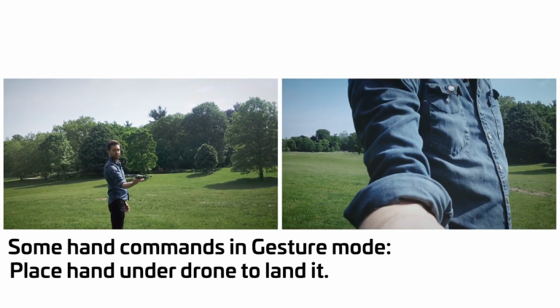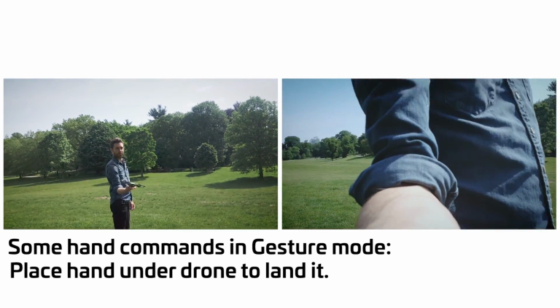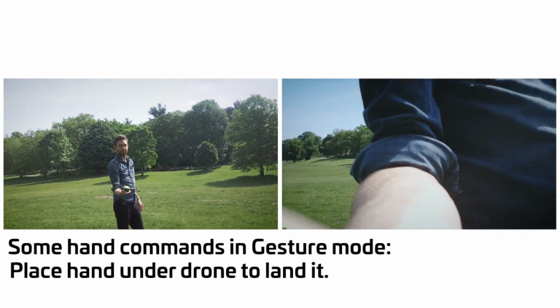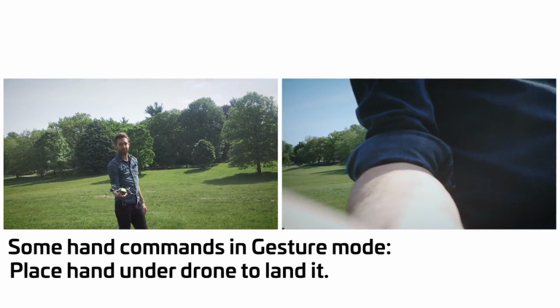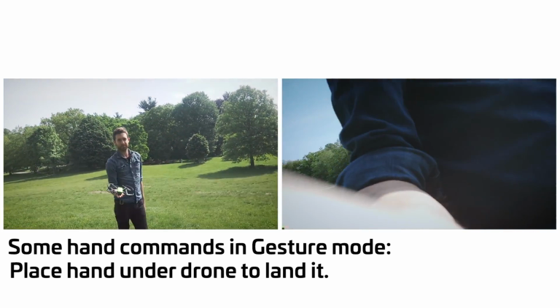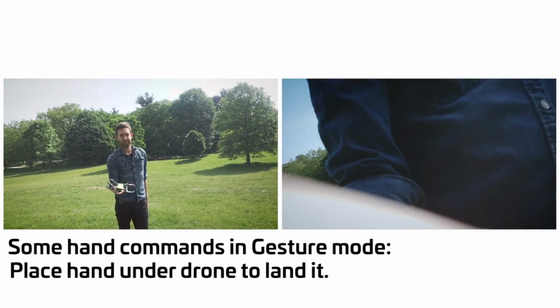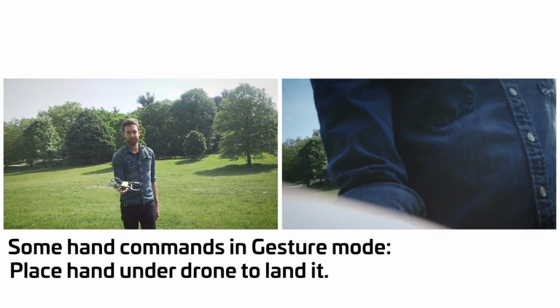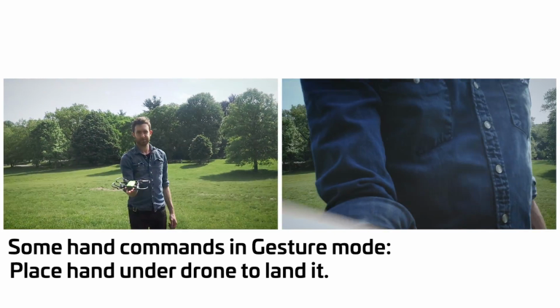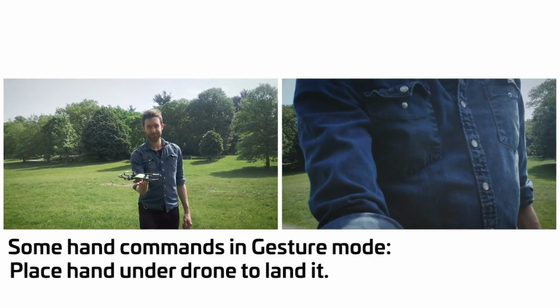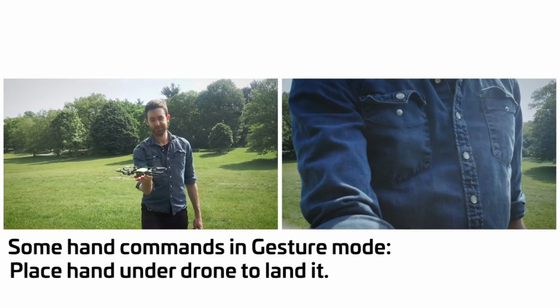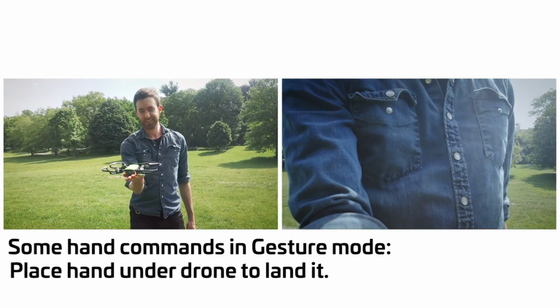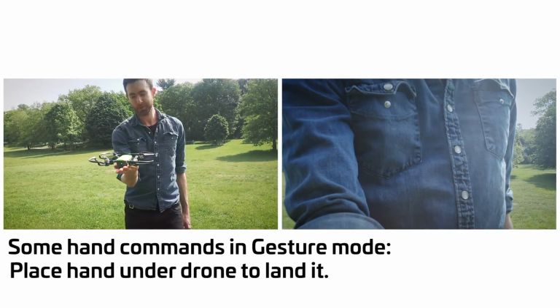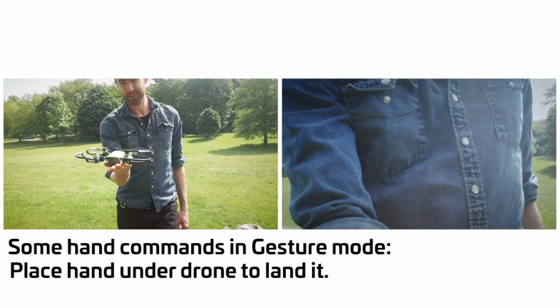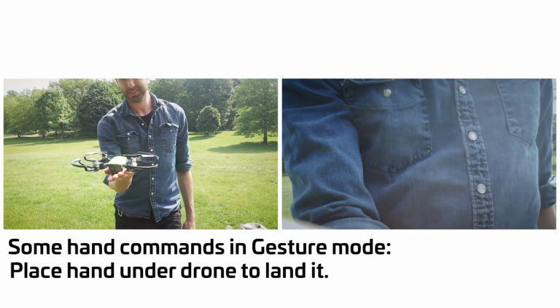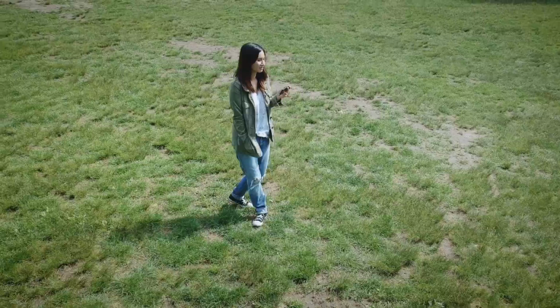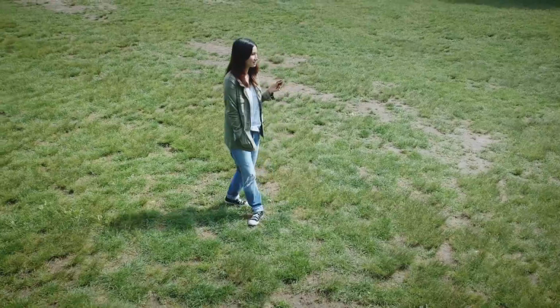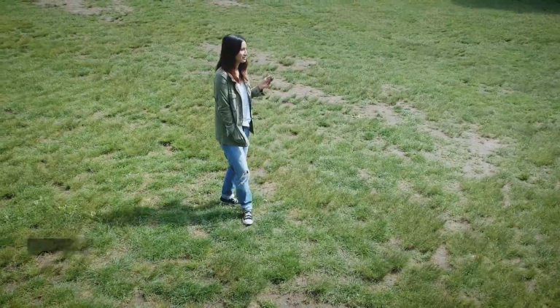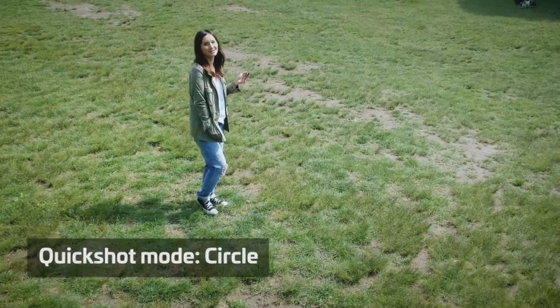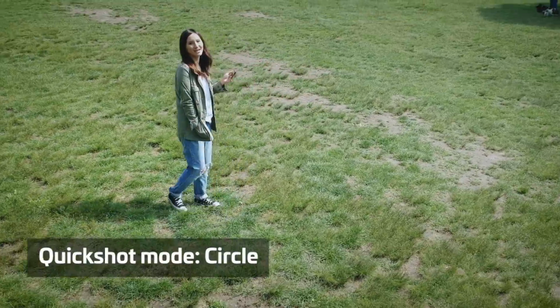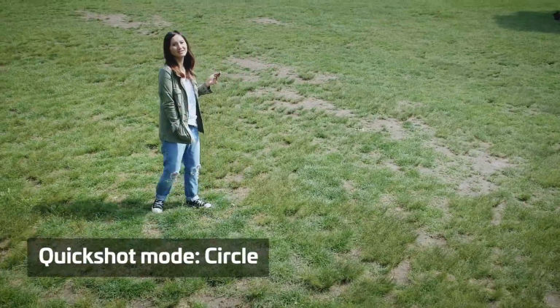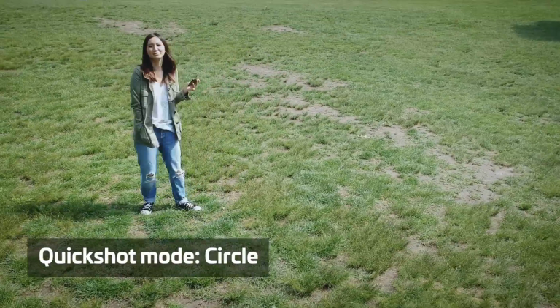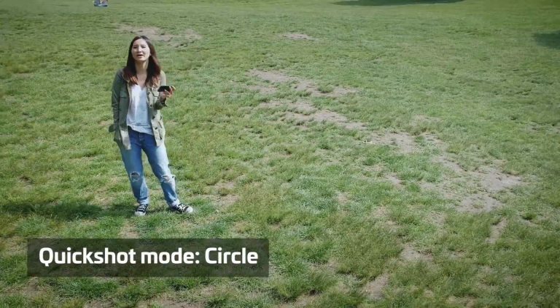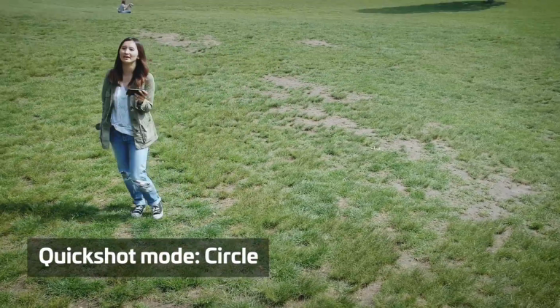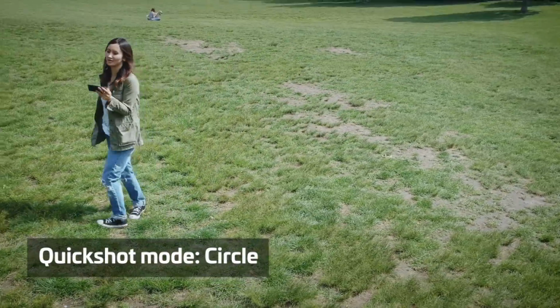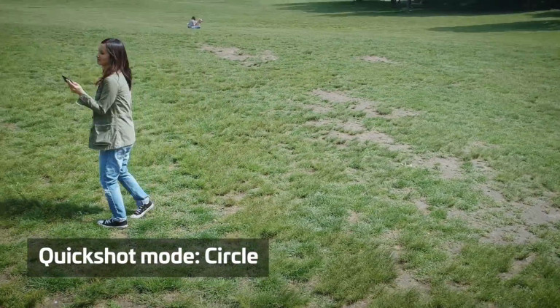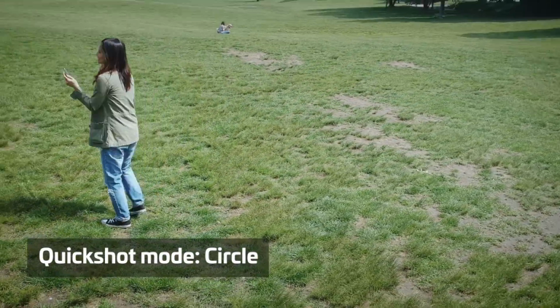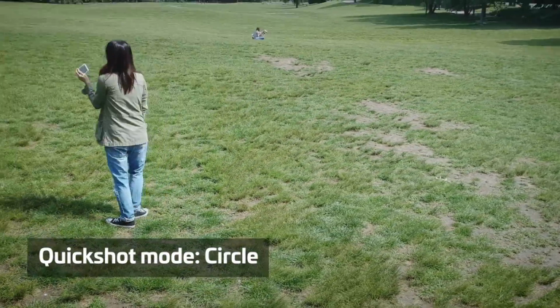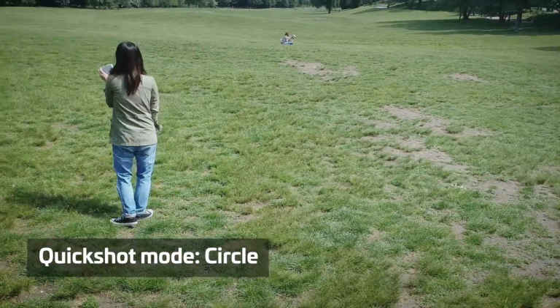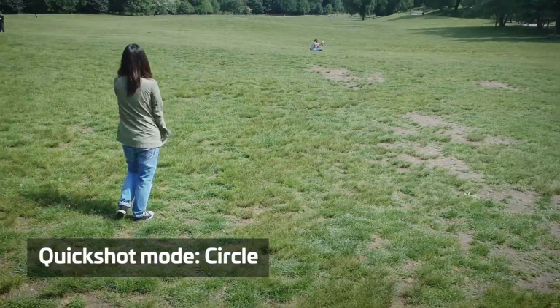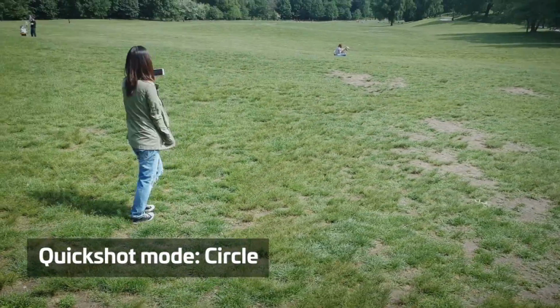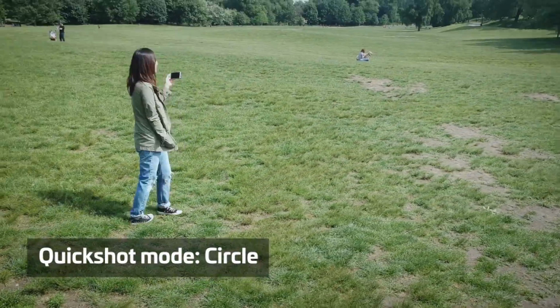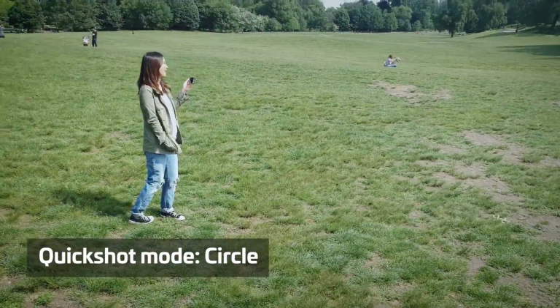Battery life is really the biggest downside. The company rates it at 16 minutes, which is a bit more than half of what the Mavic can do on a charge.